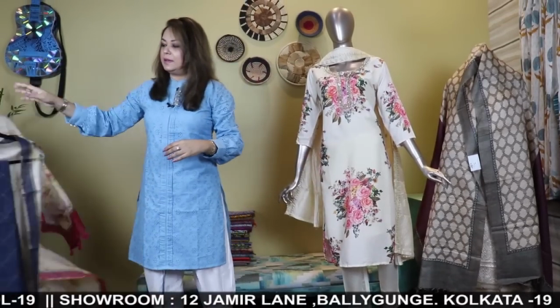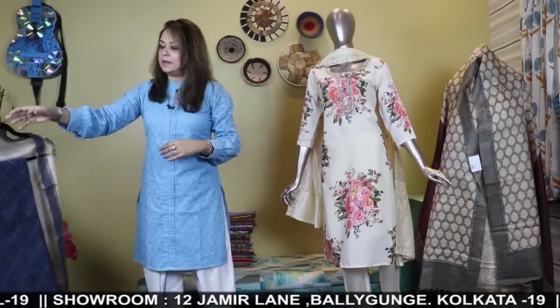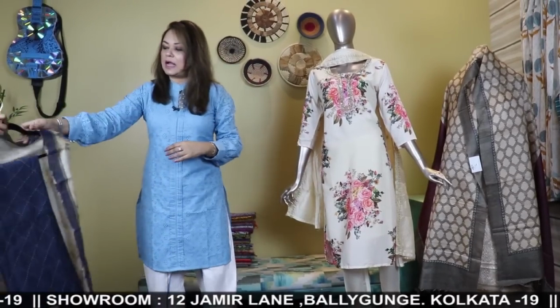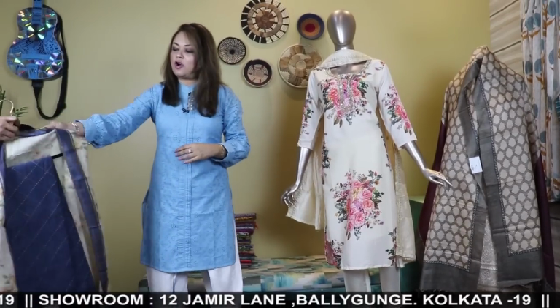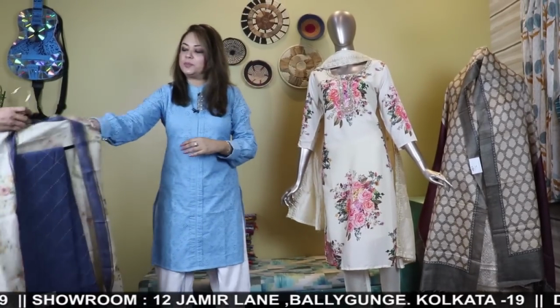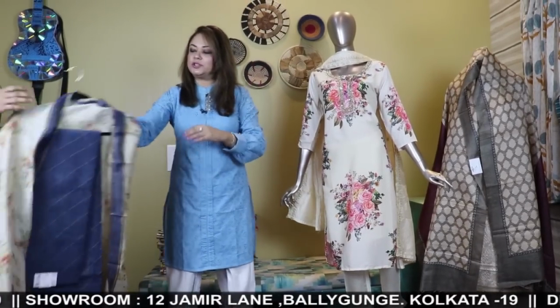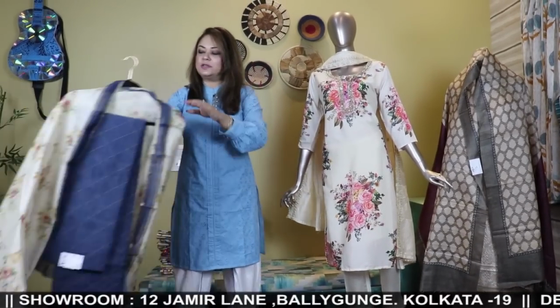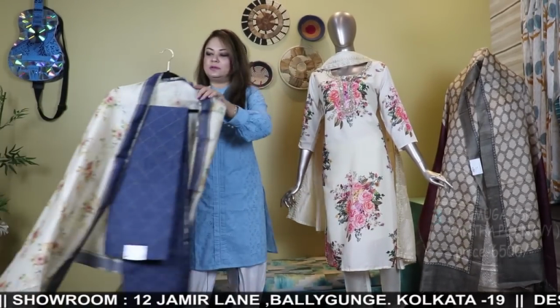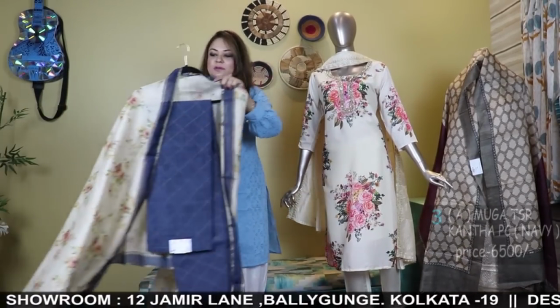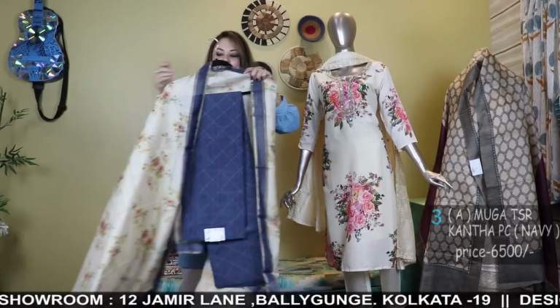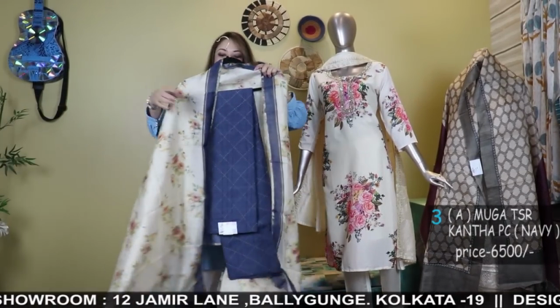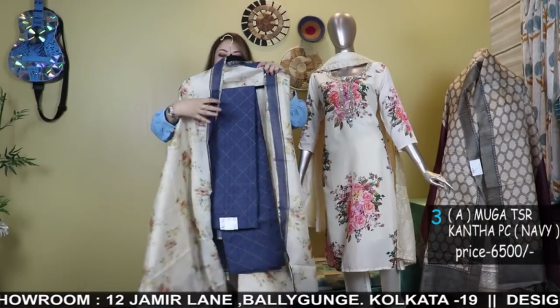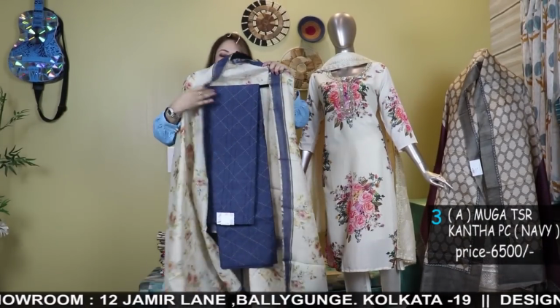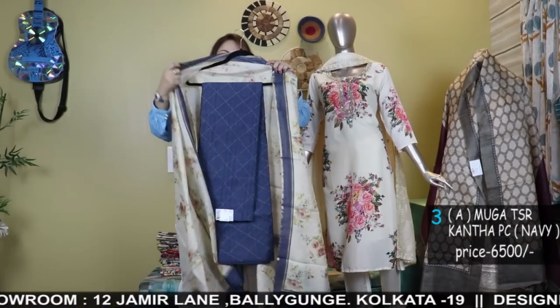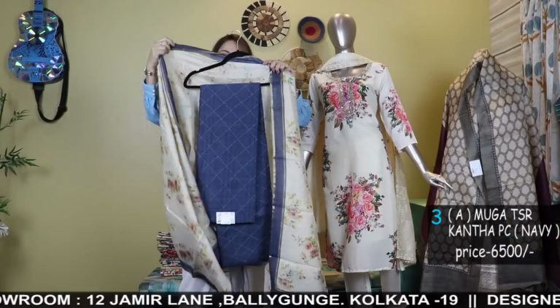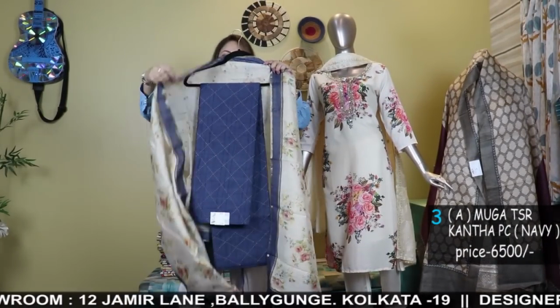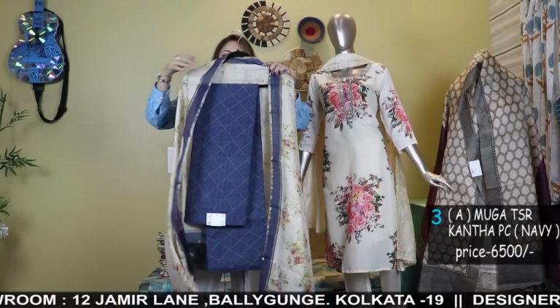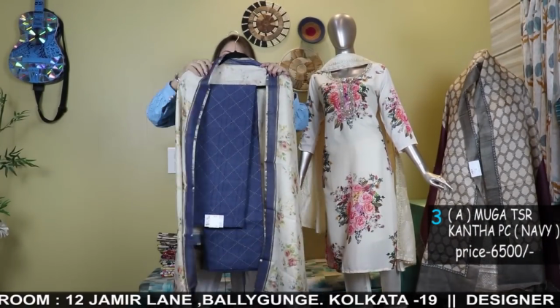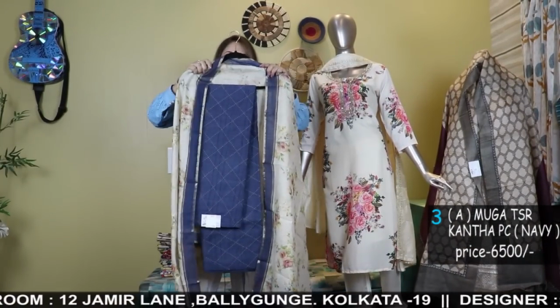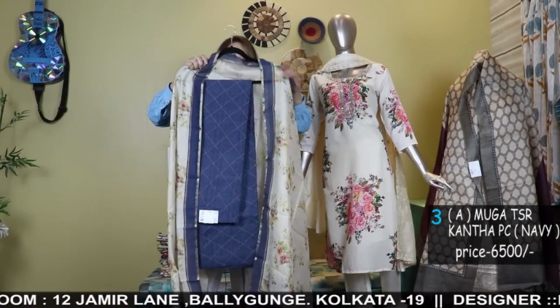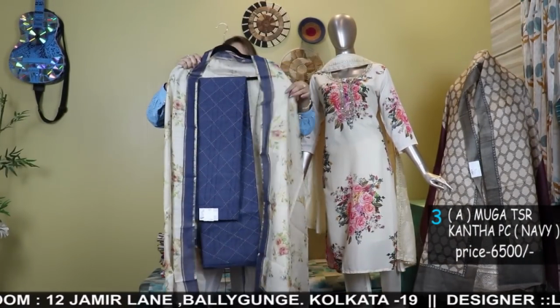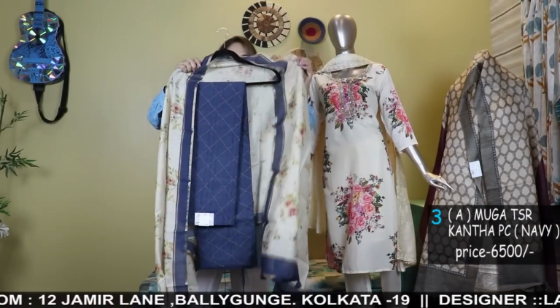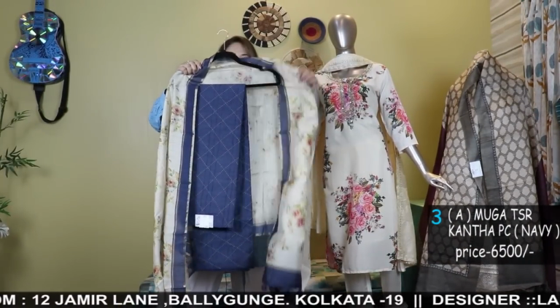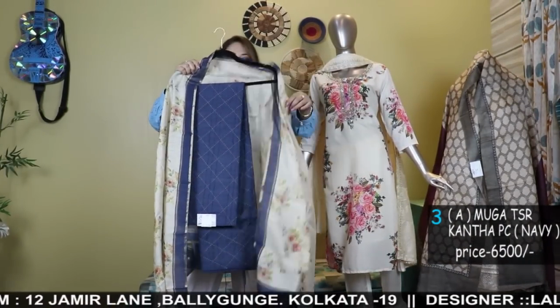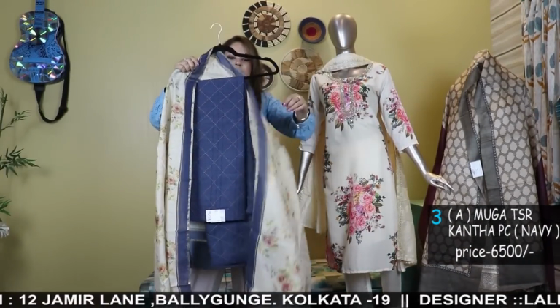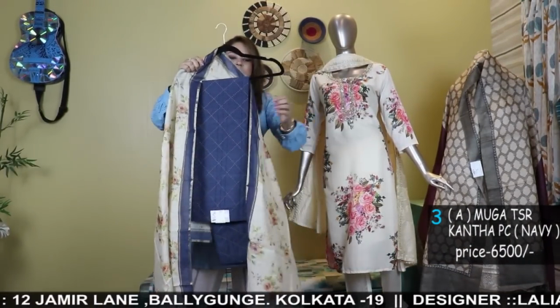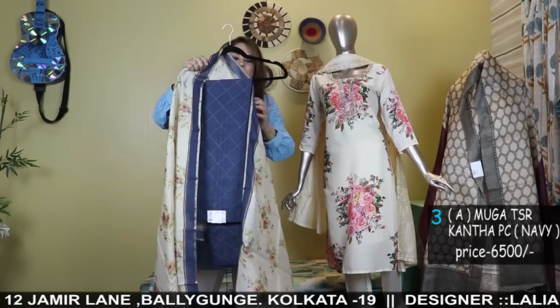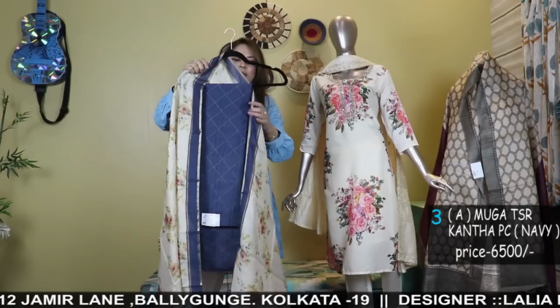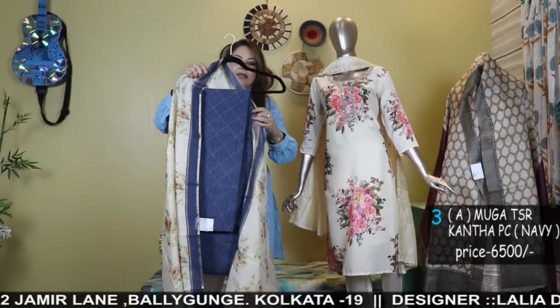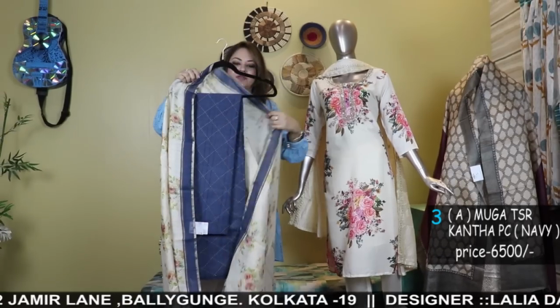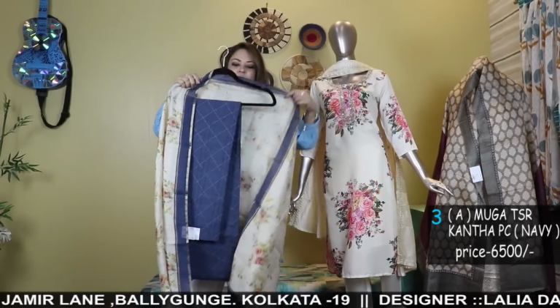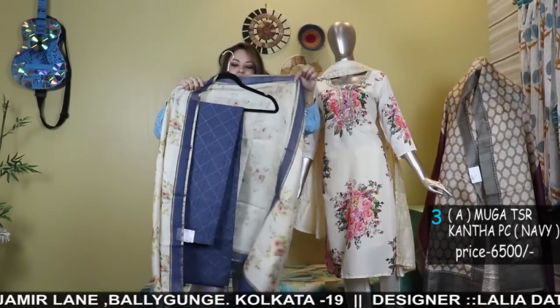If you want the stitching to be done, after payment we can connect you to the tailoring department — we can do the tailoring for you and ship it. Another color option is navy blue.